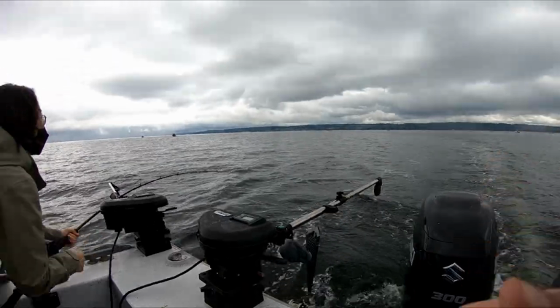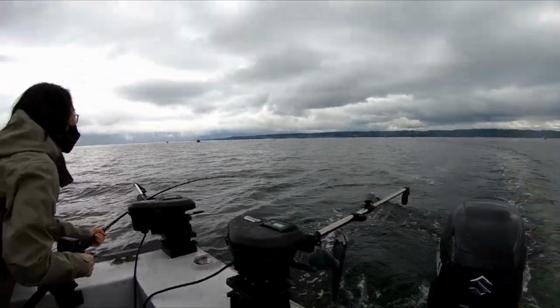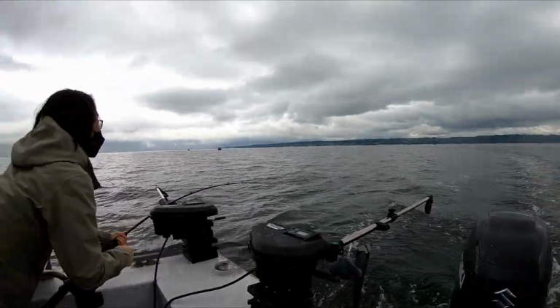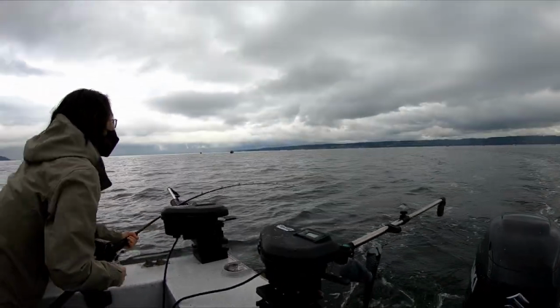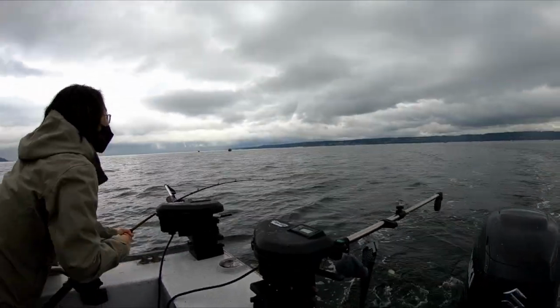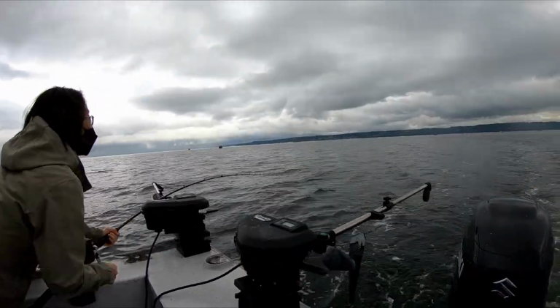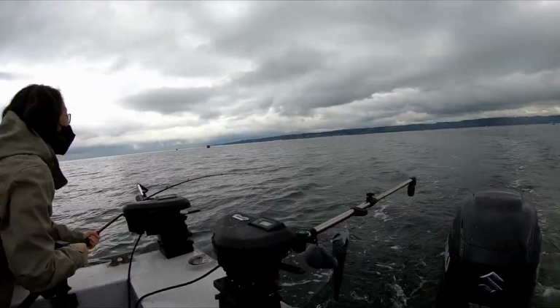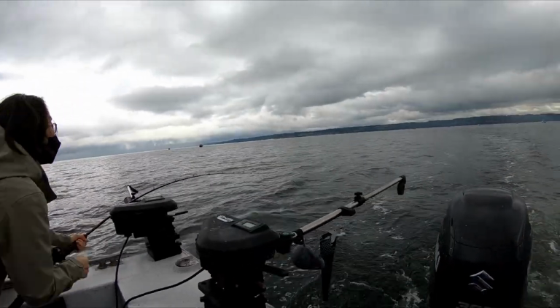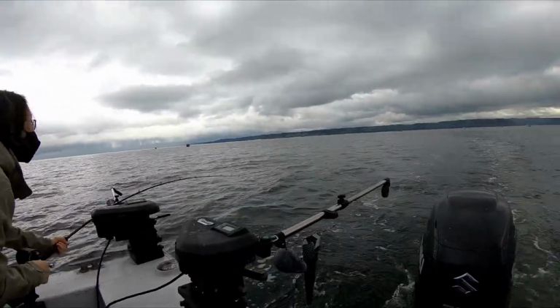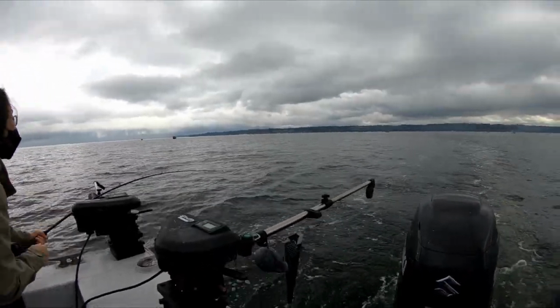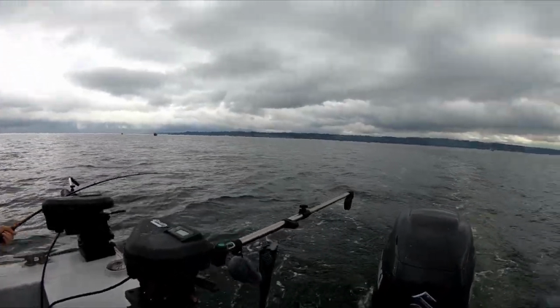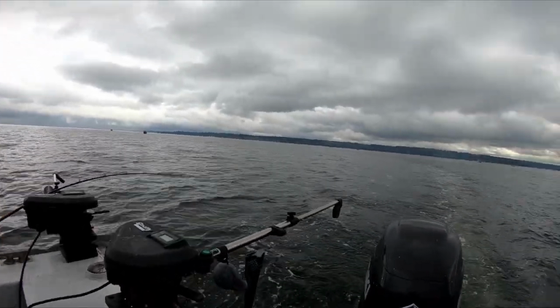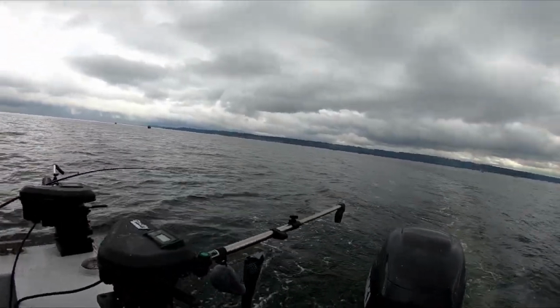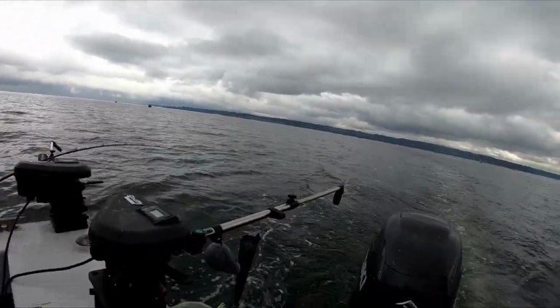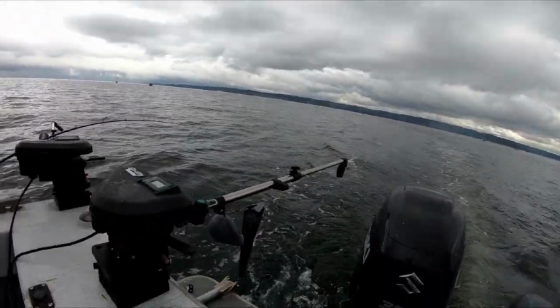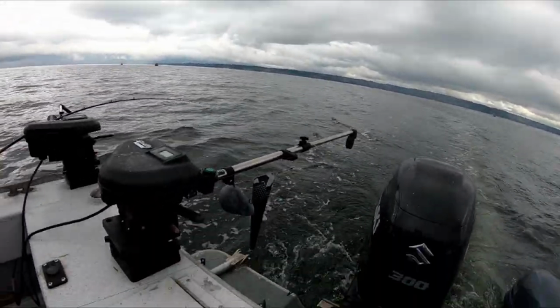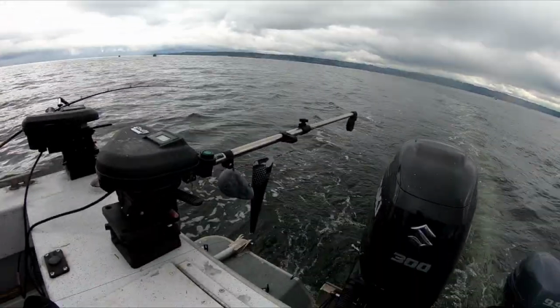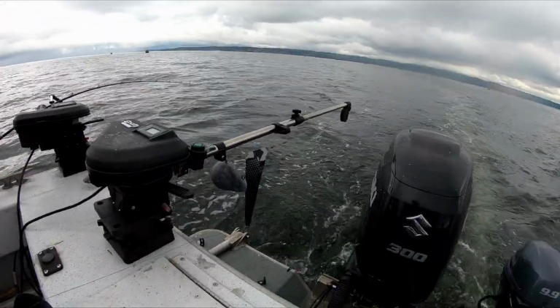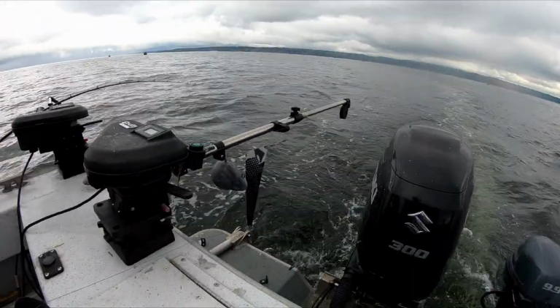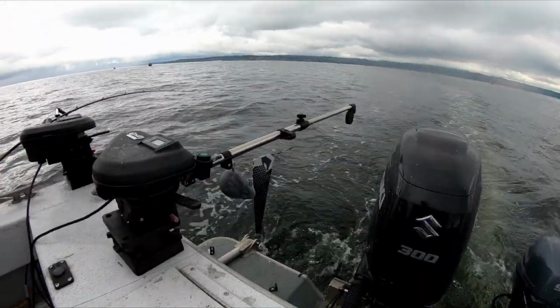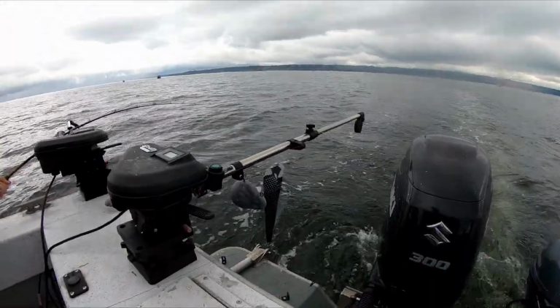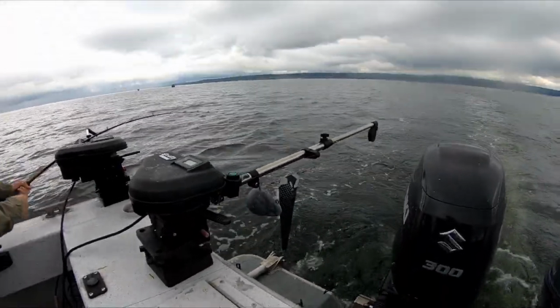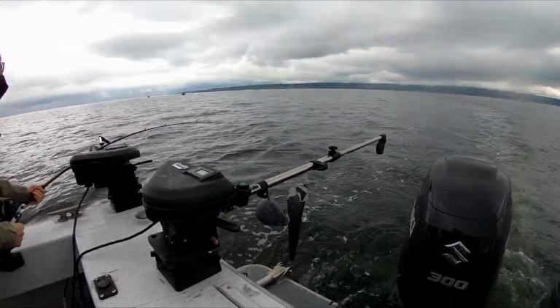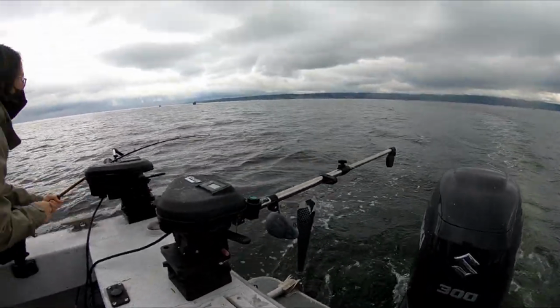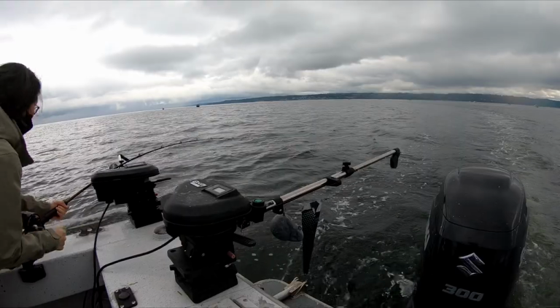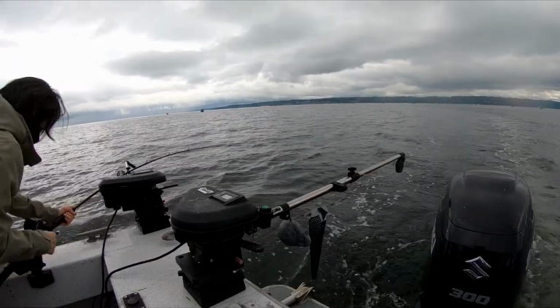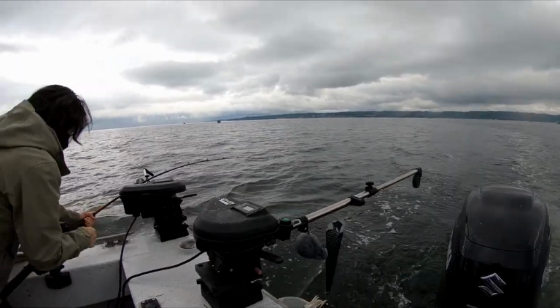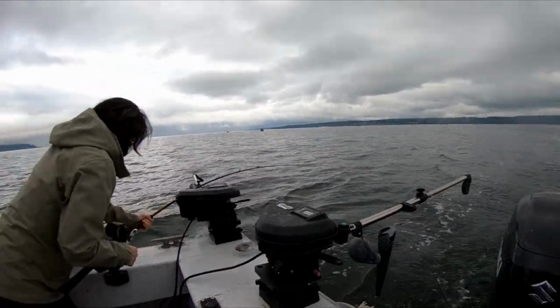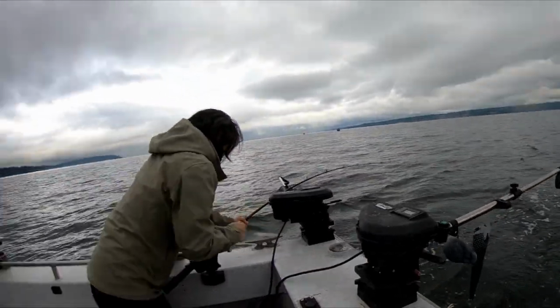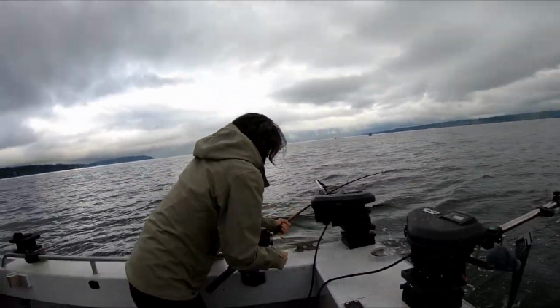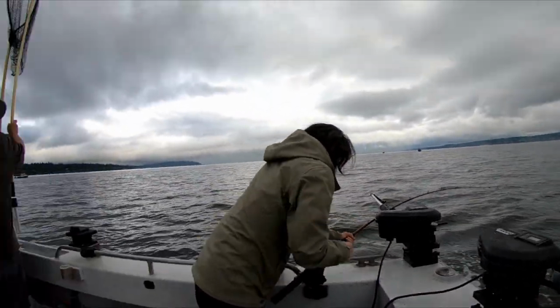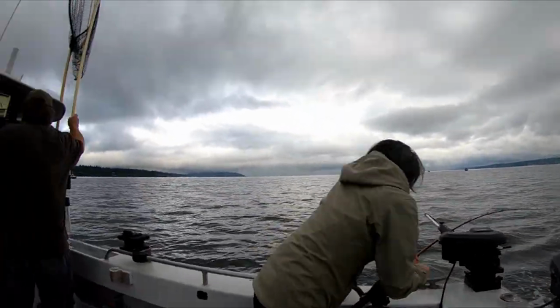After we got our line set it was a little bit more of a wait, but we got another fish hooked up.